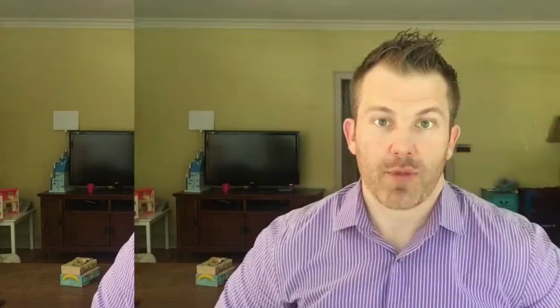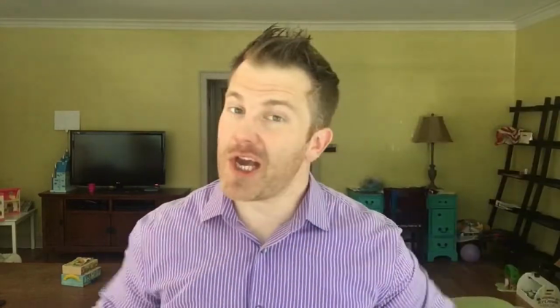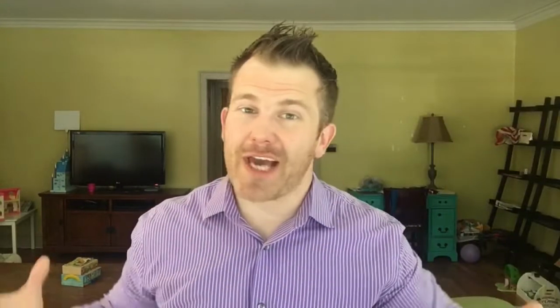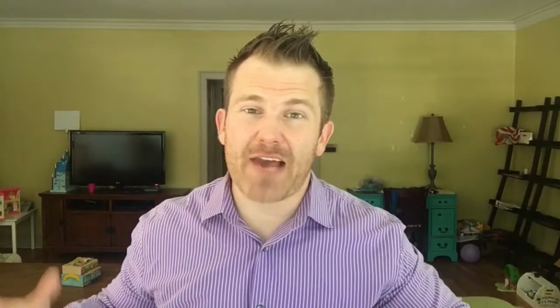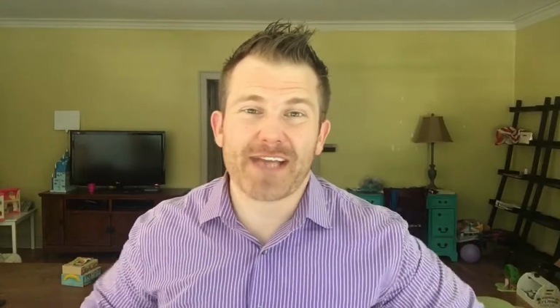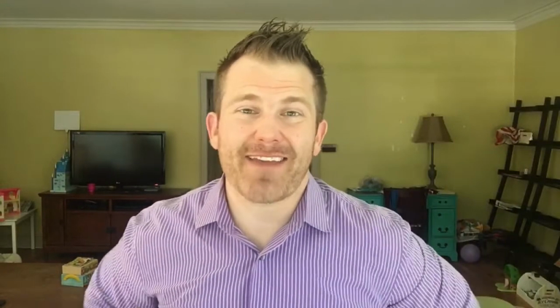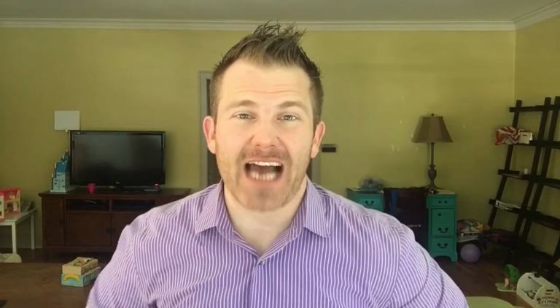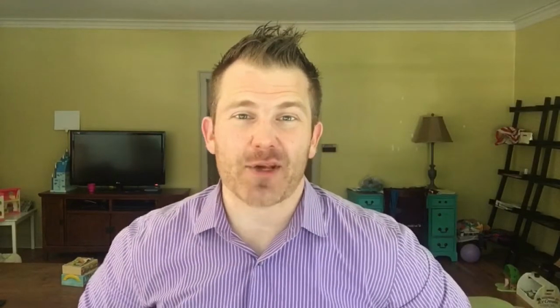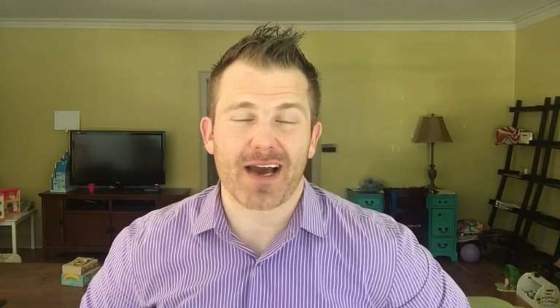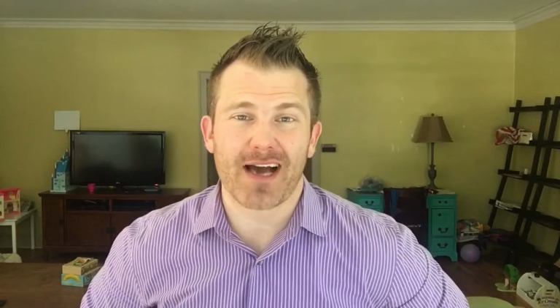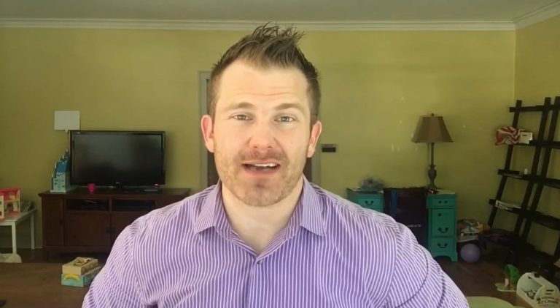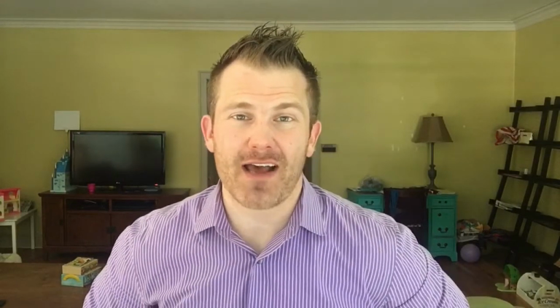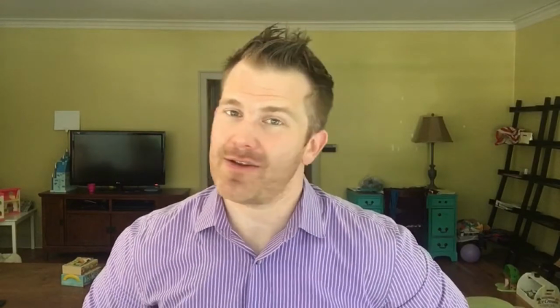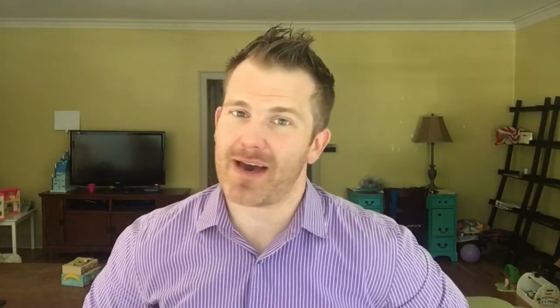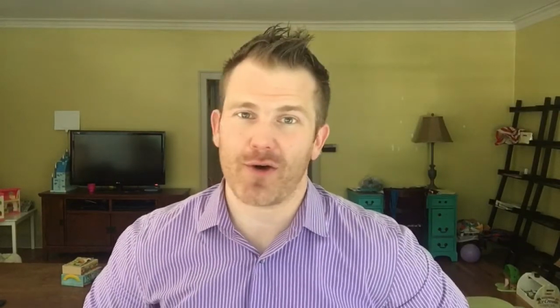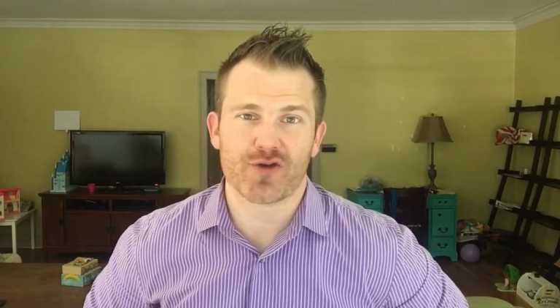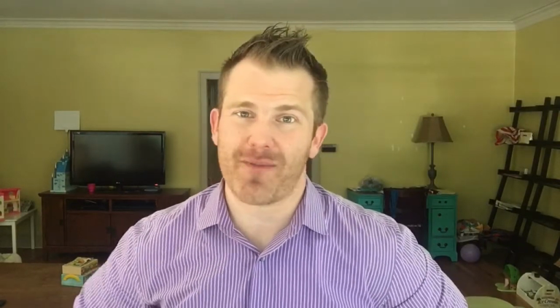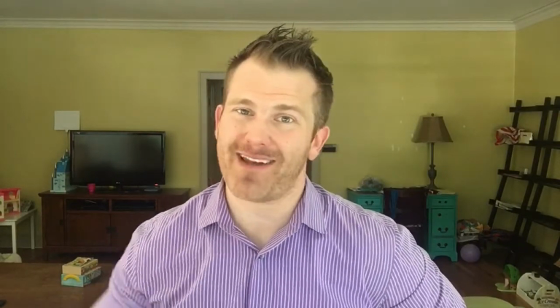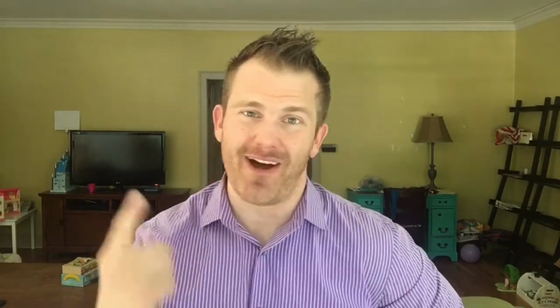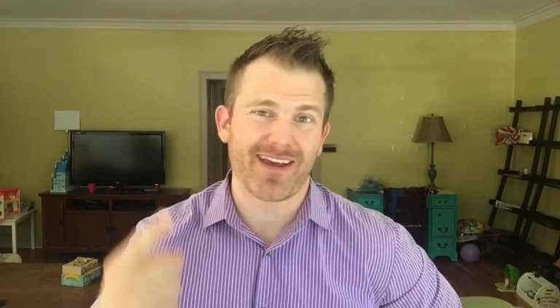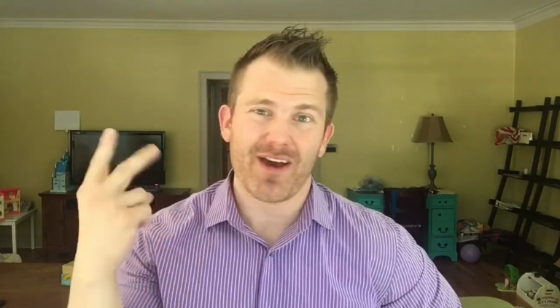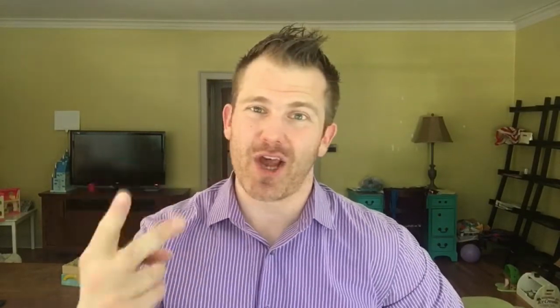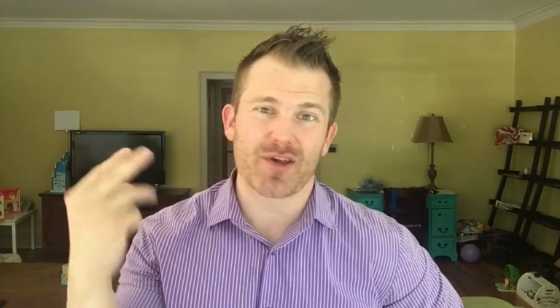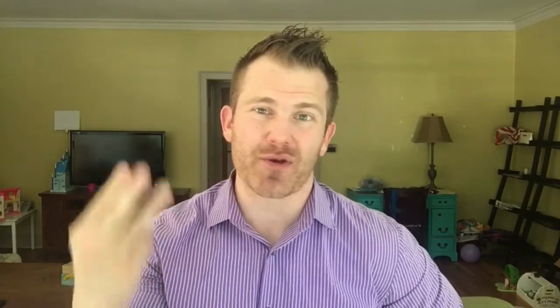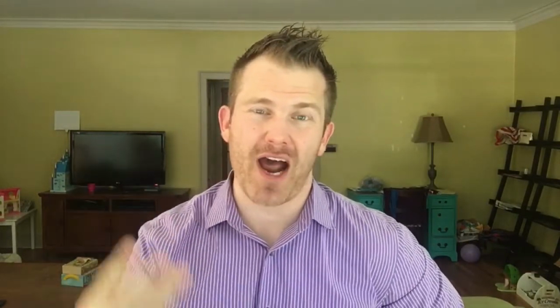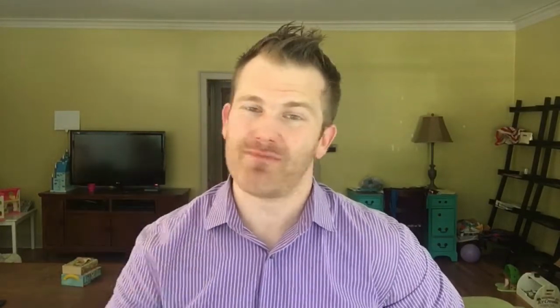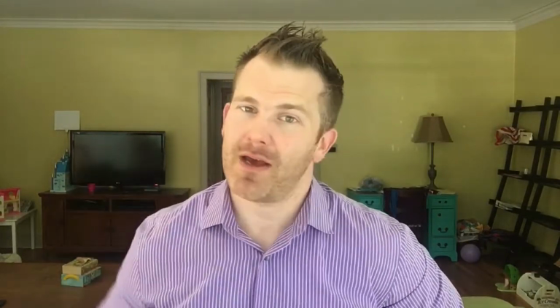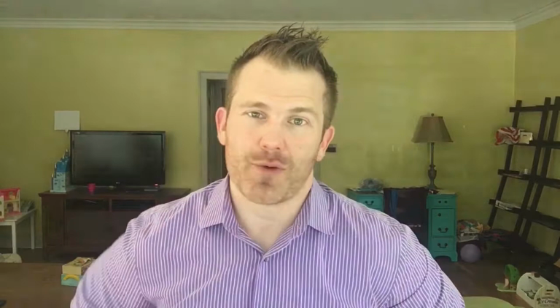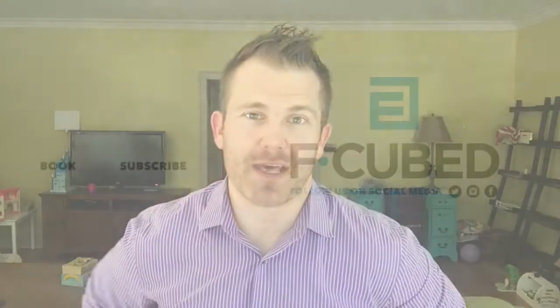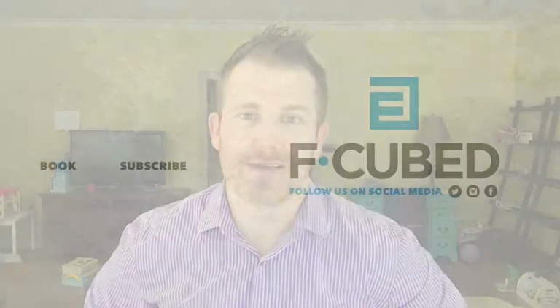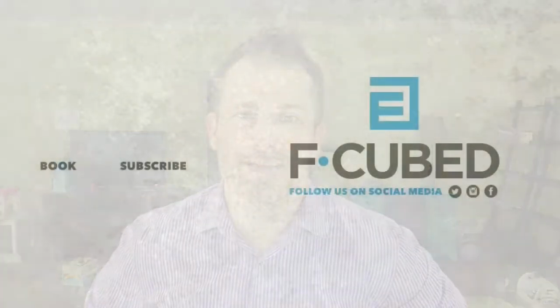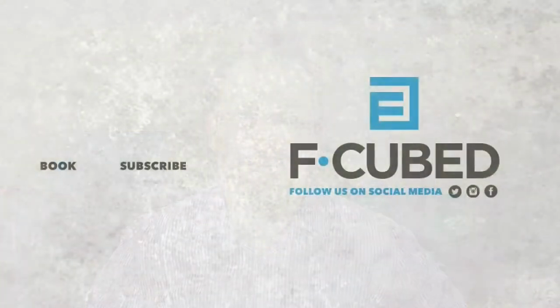Appreciate you guys for taking the time to check us out today. You guys know the drill — like, share, subscribe. See you guys next time.